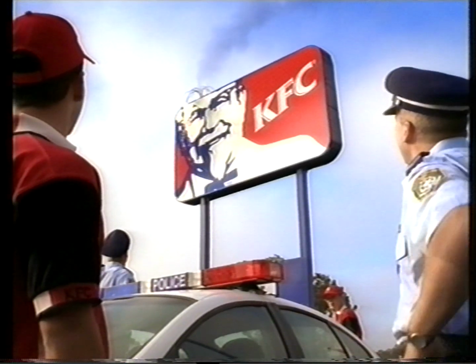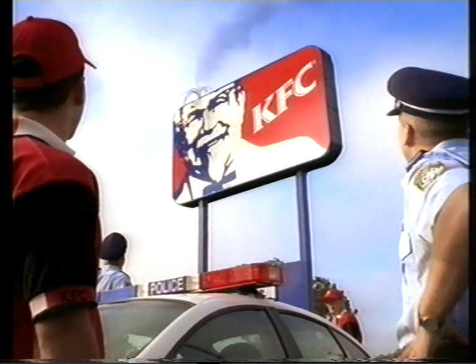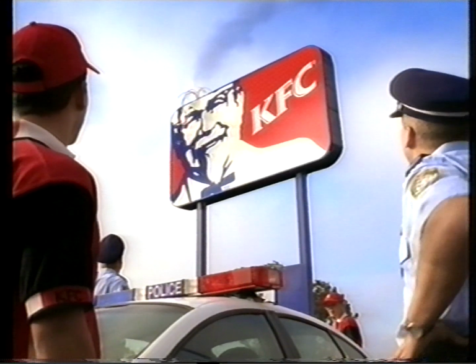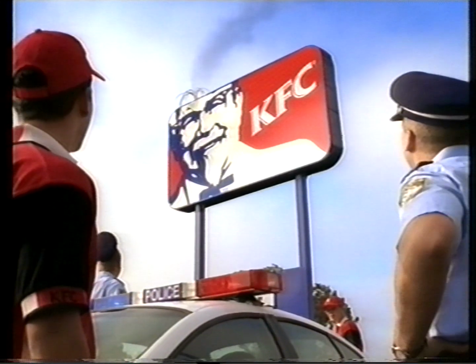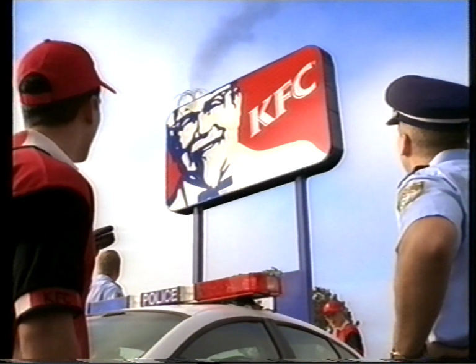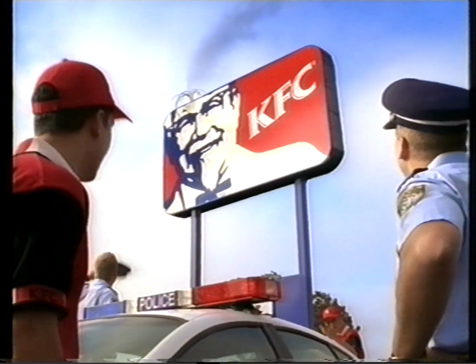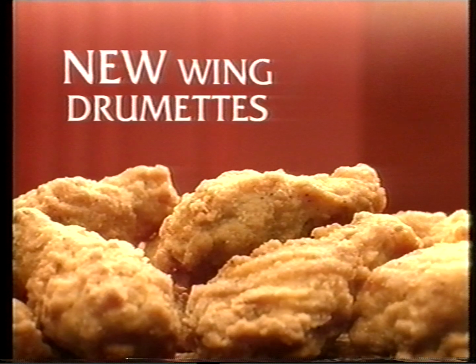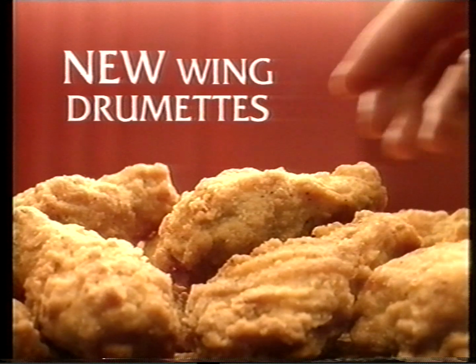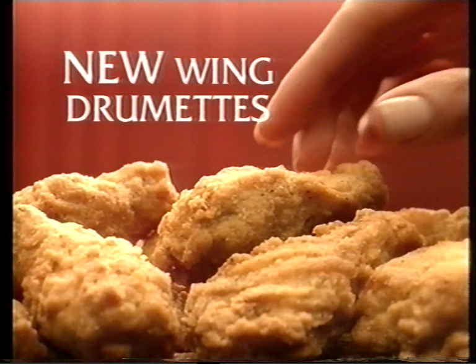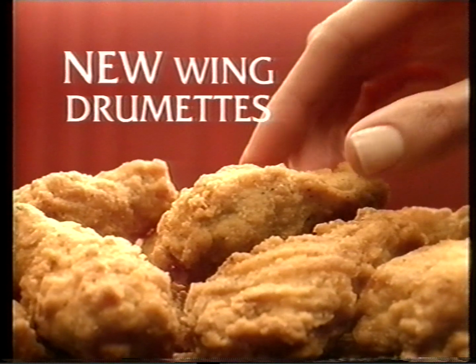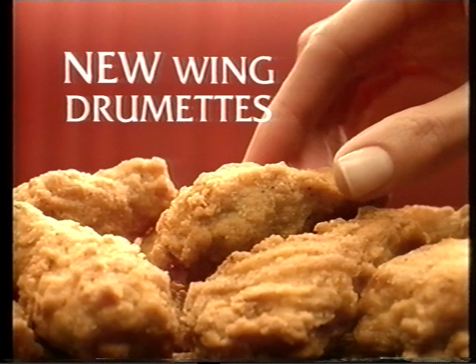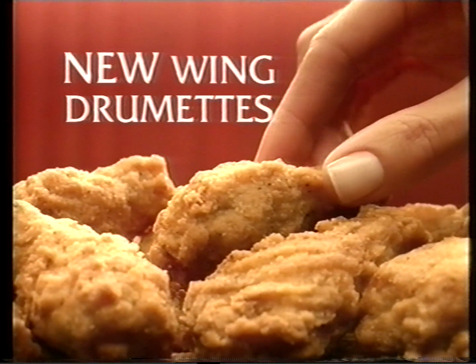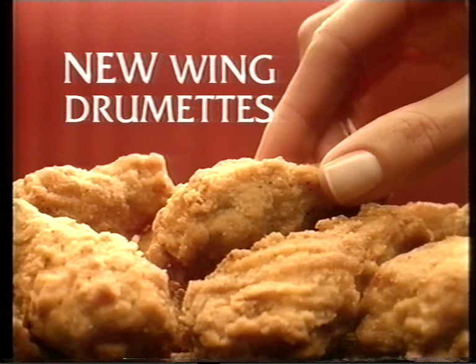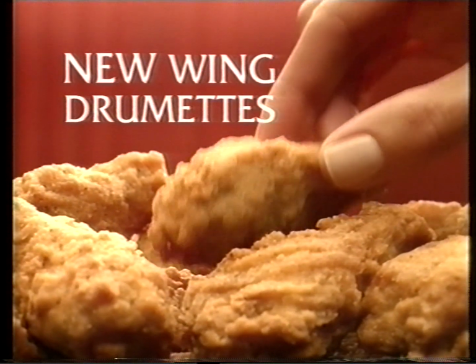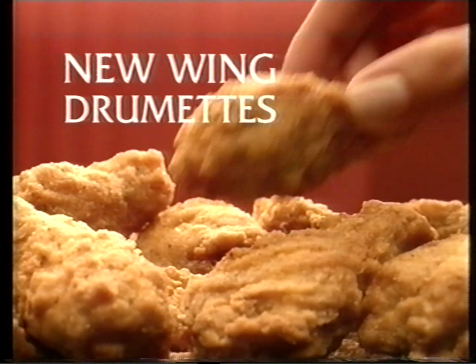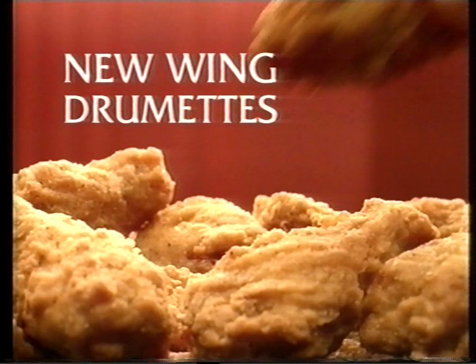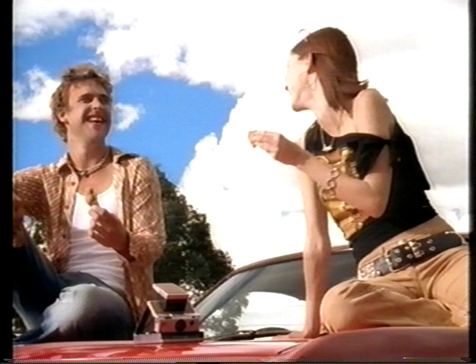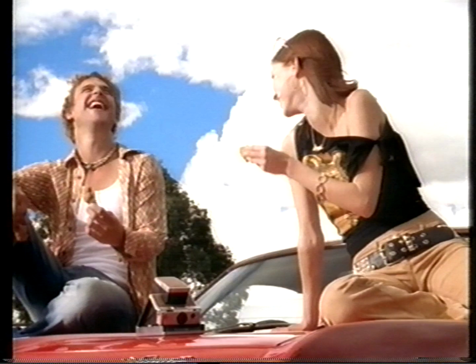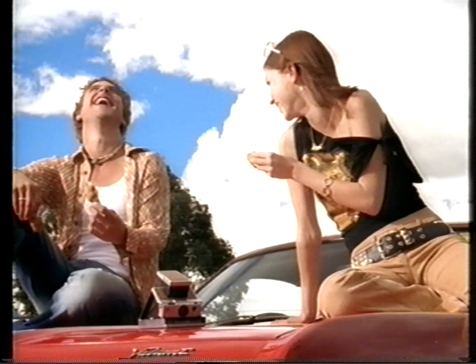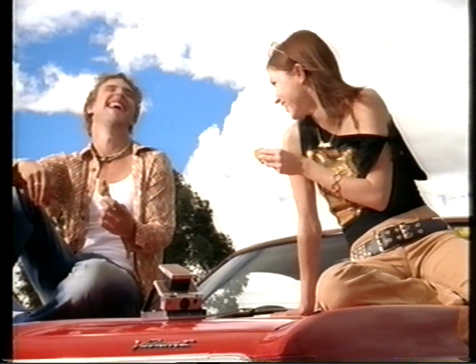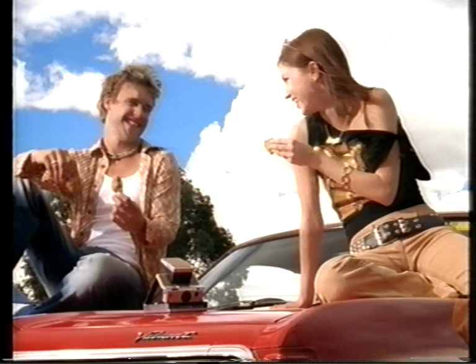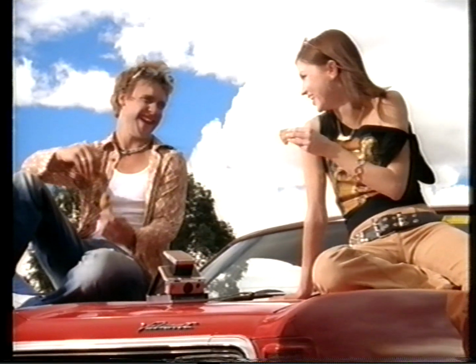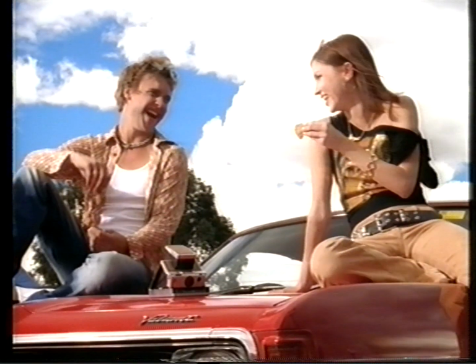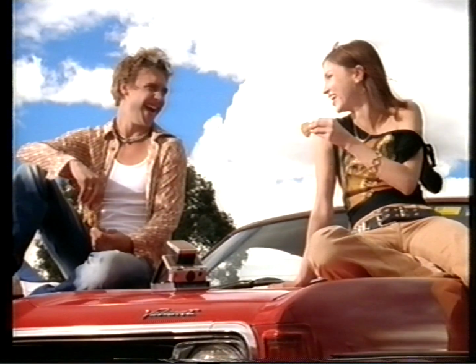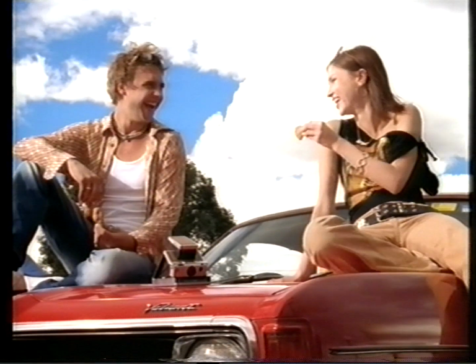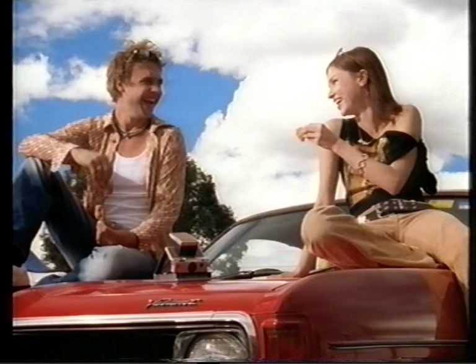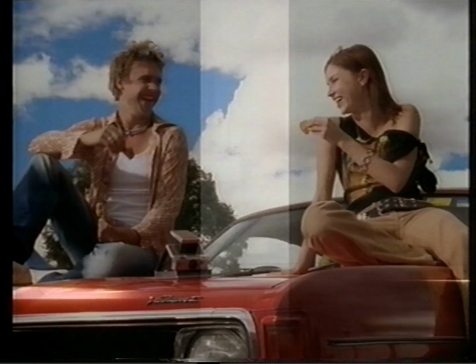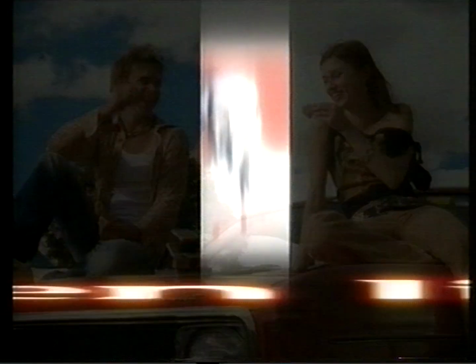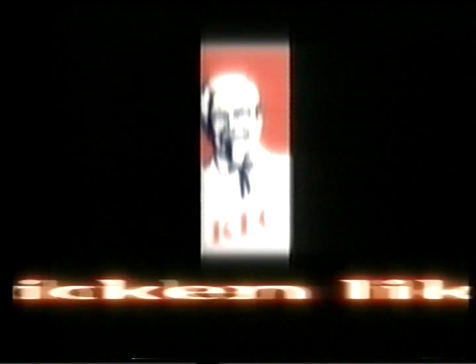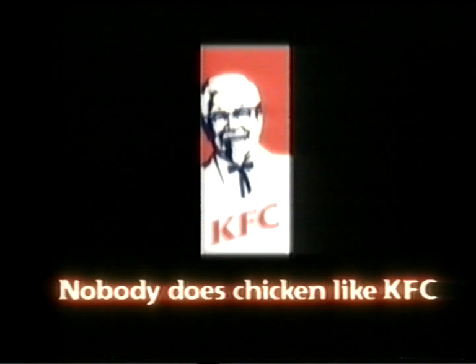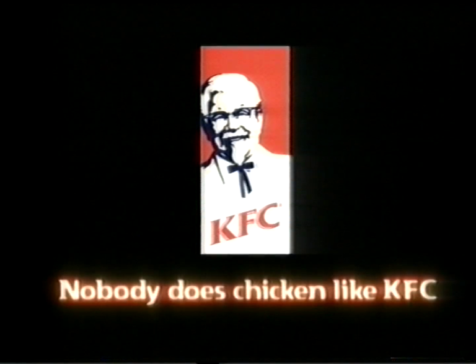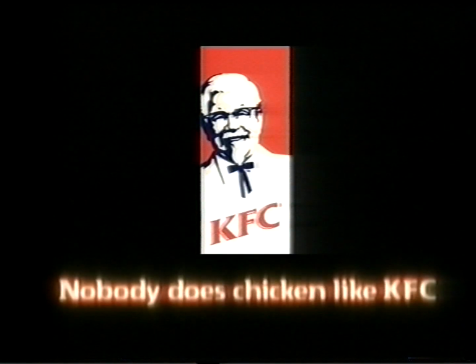KFC's Wing Drumettes. Small in size, but big on taste. Mmm!